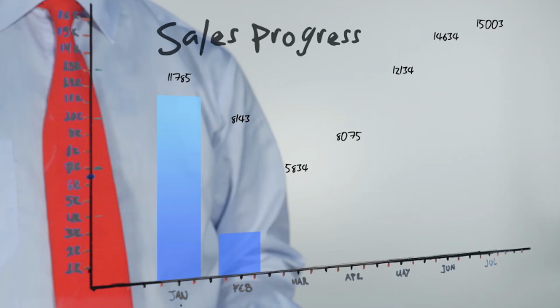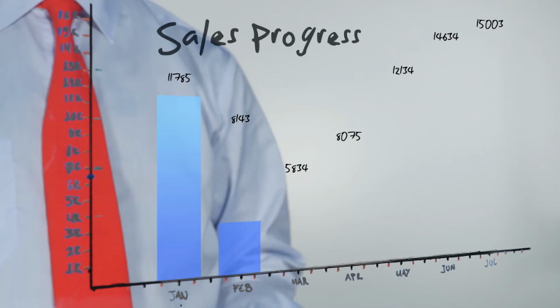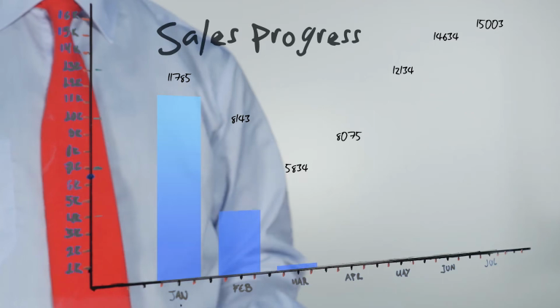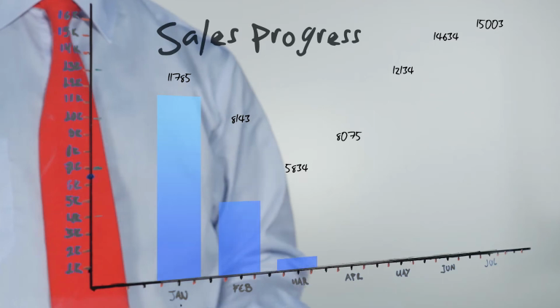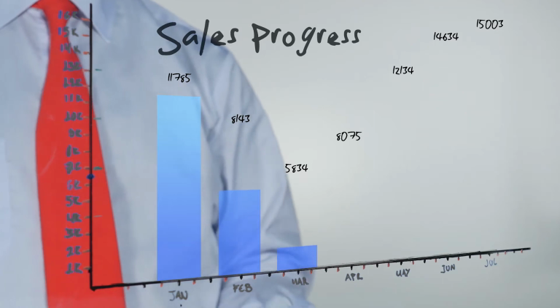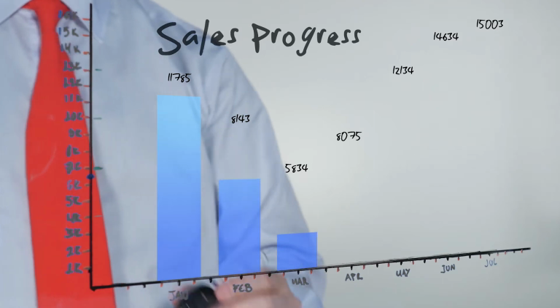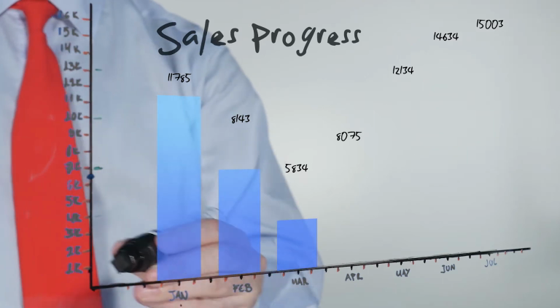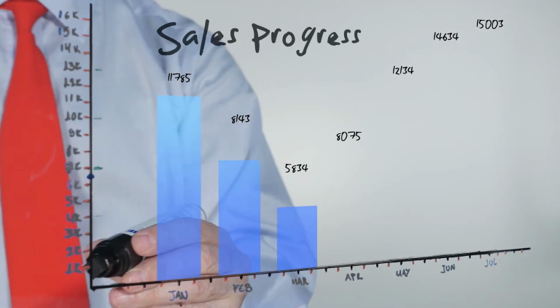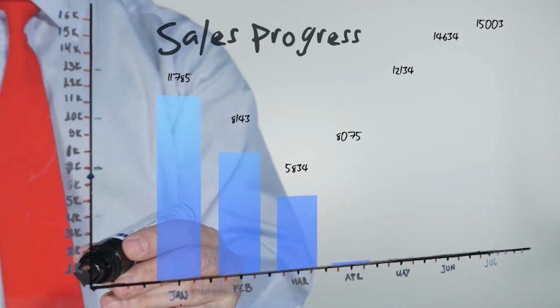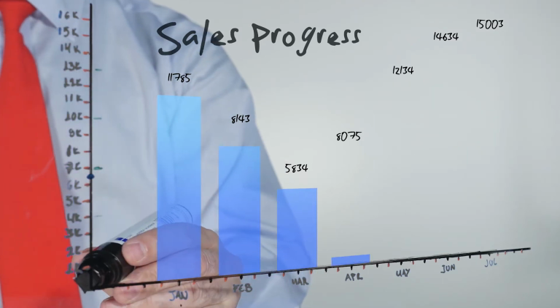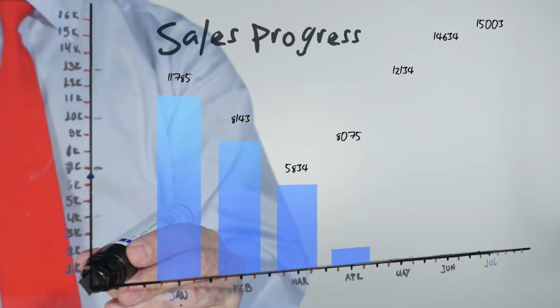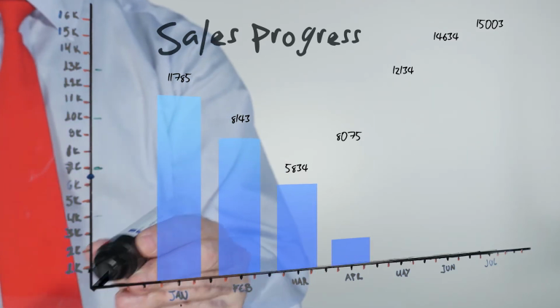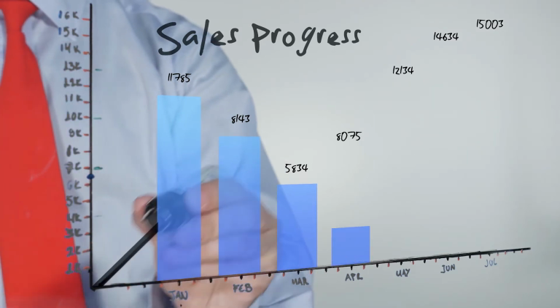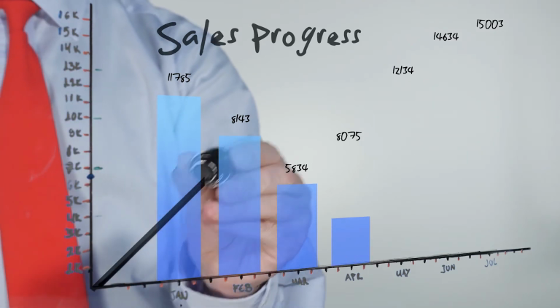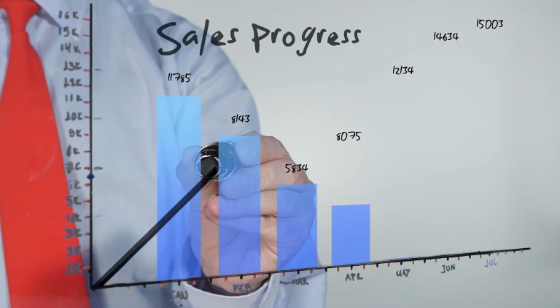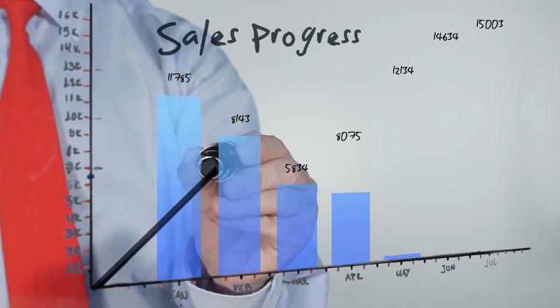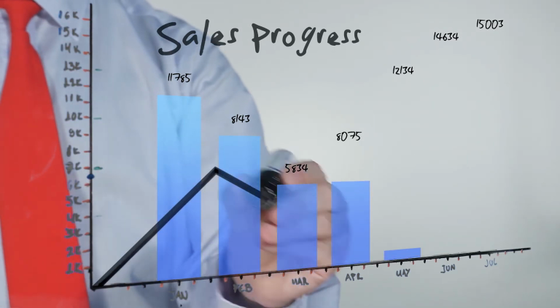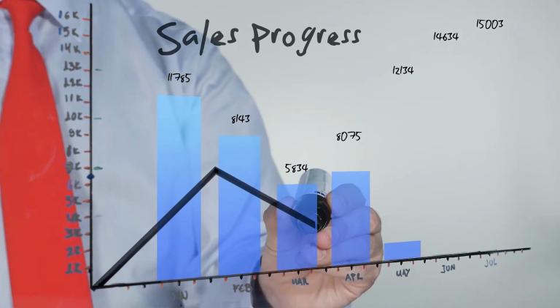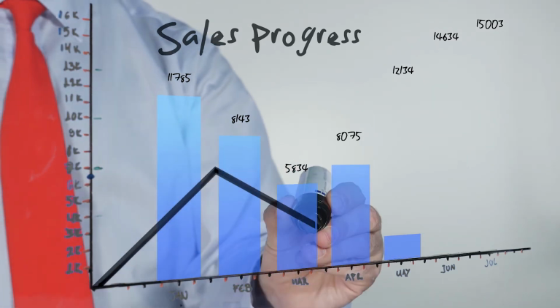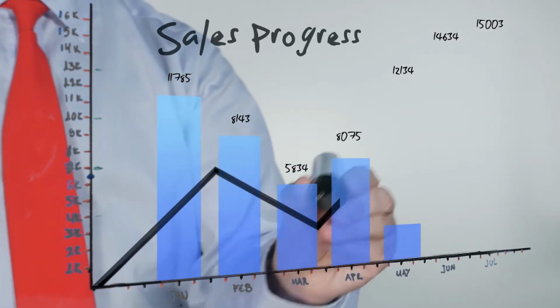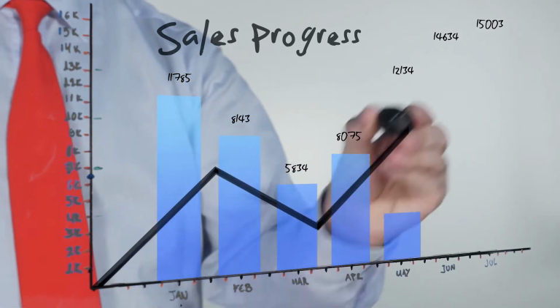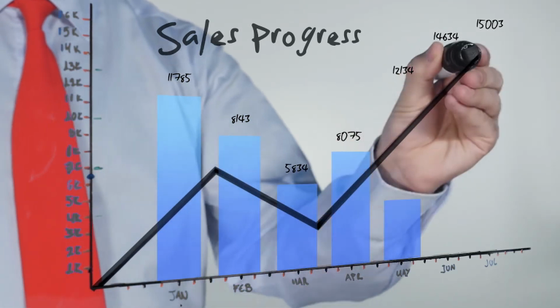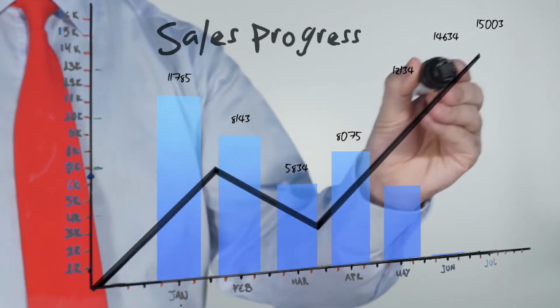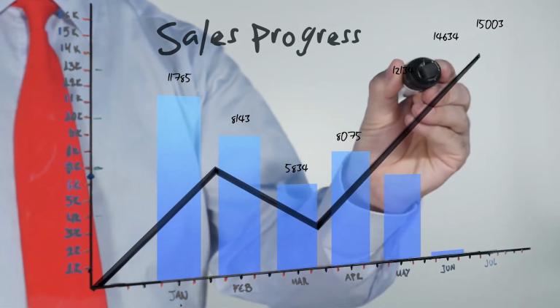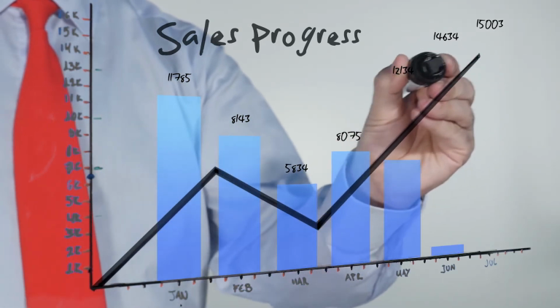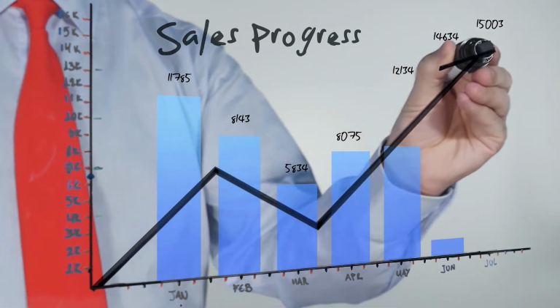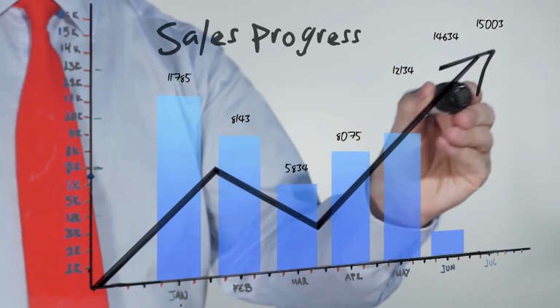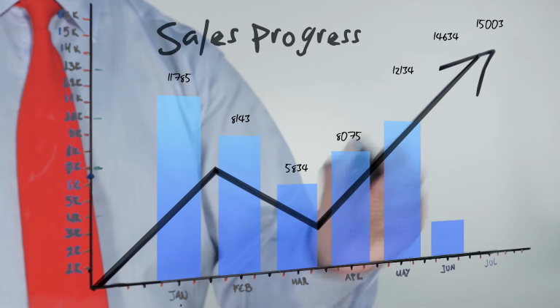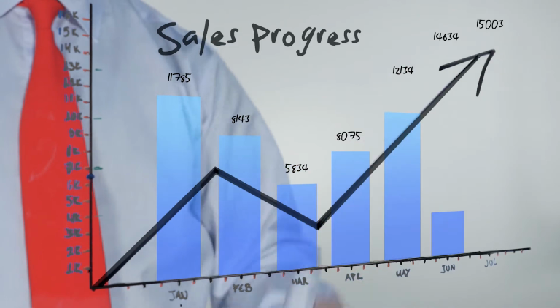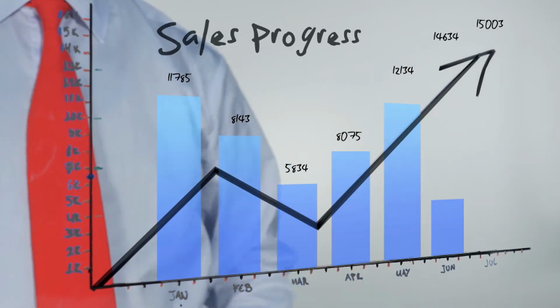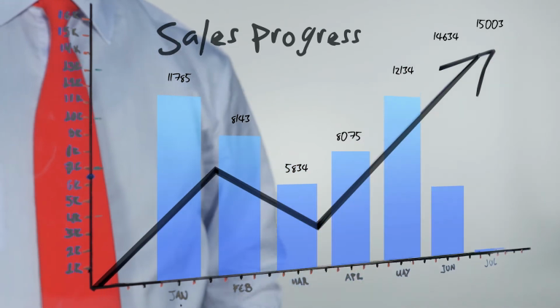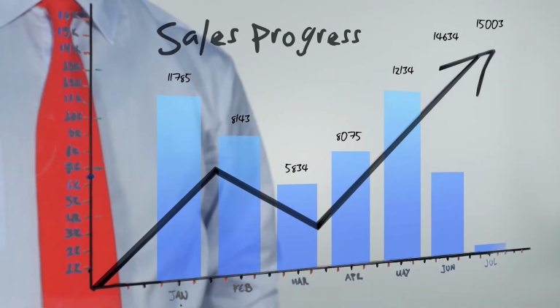The CloudApper Sales Queue Solution allows you to increase sales and boost productivity. How so?